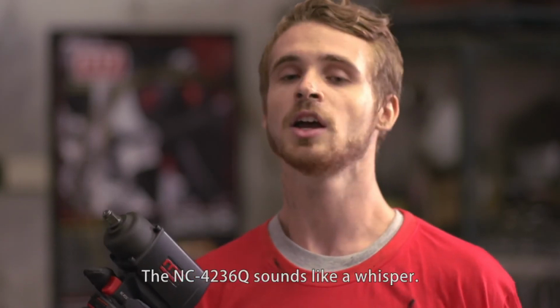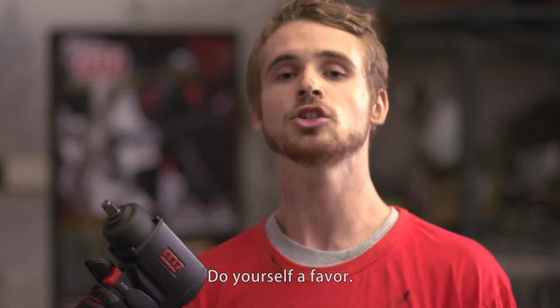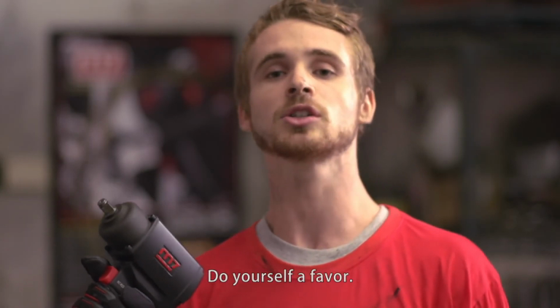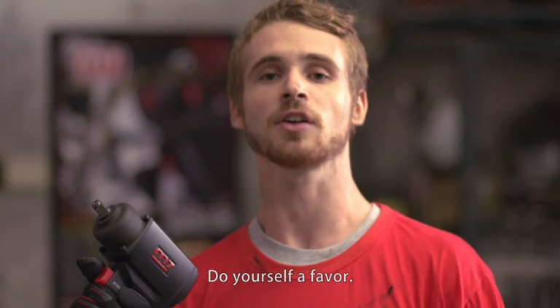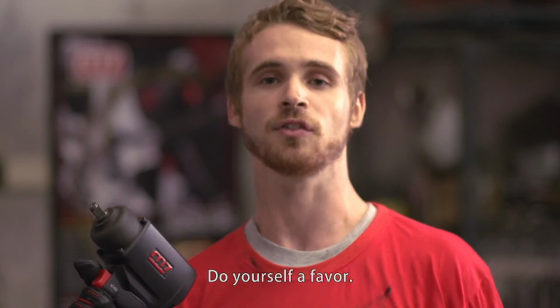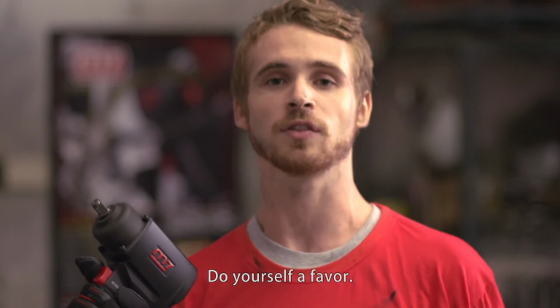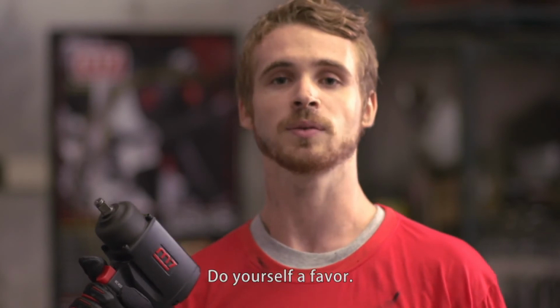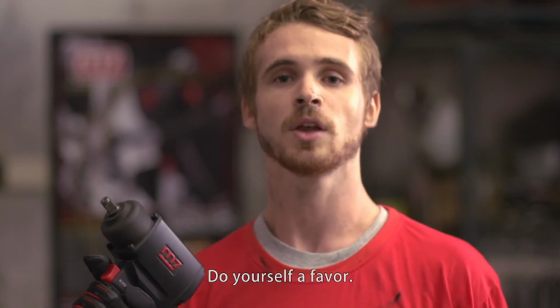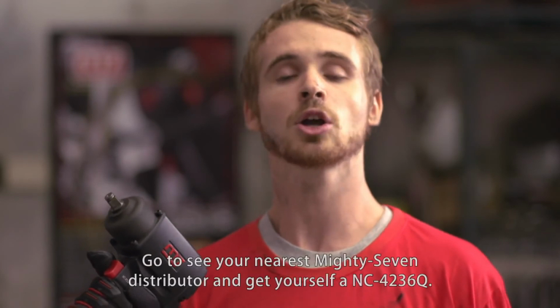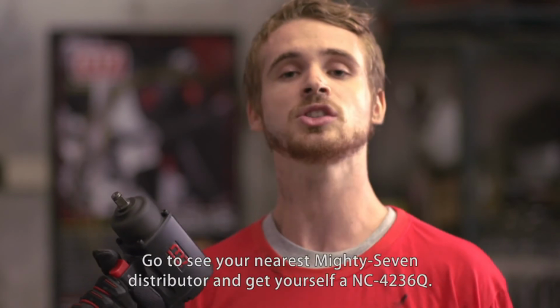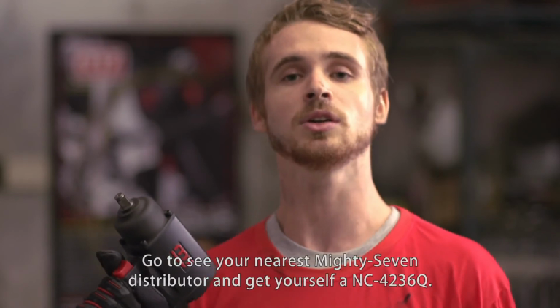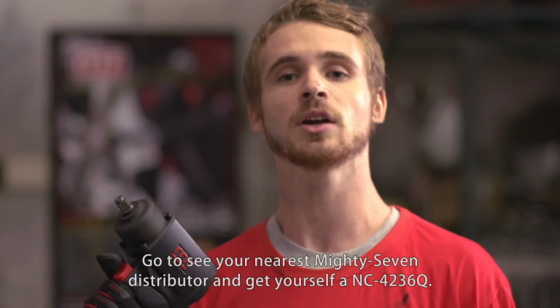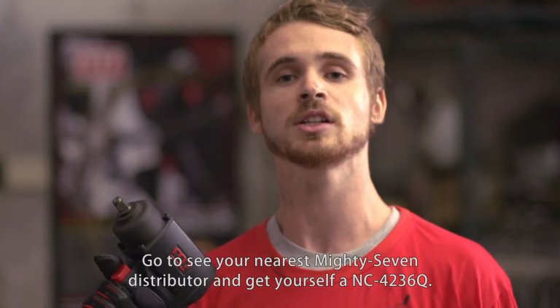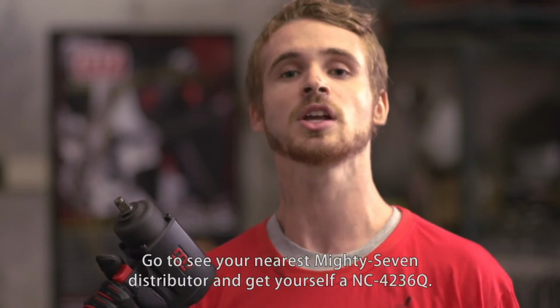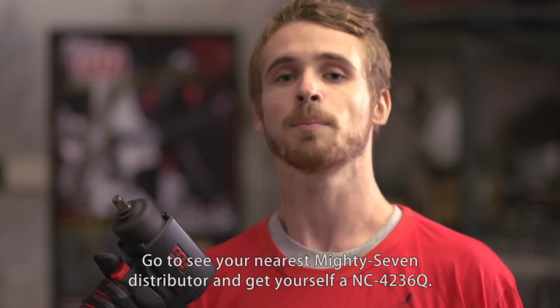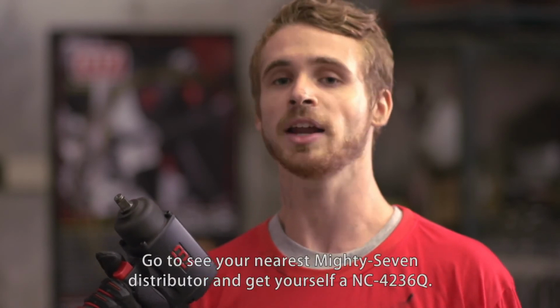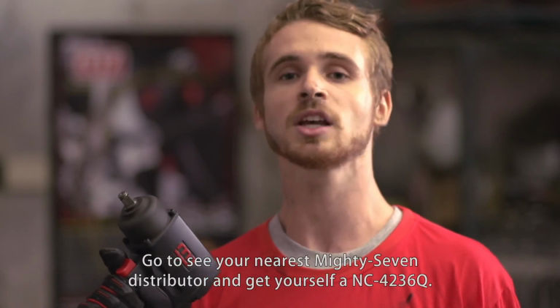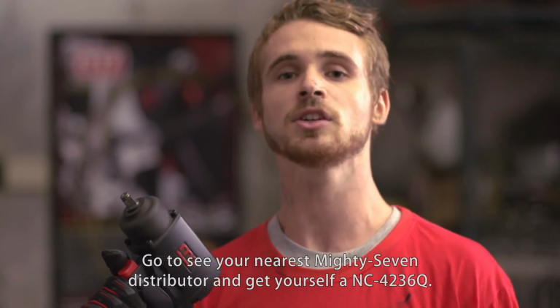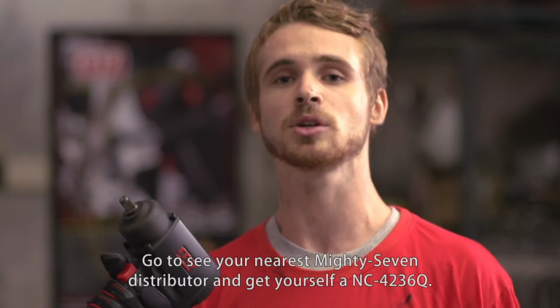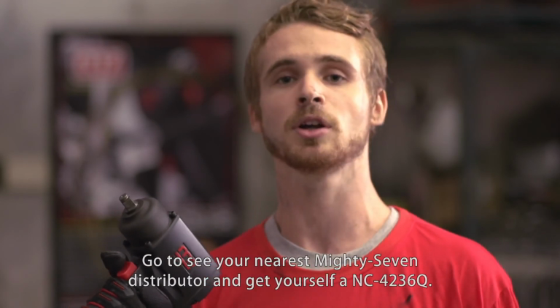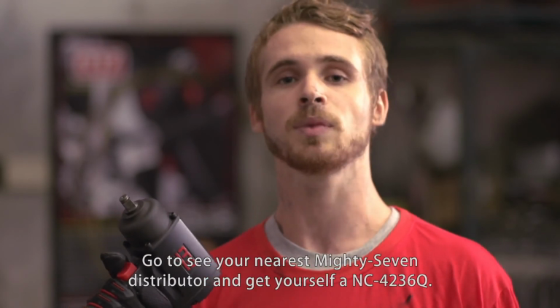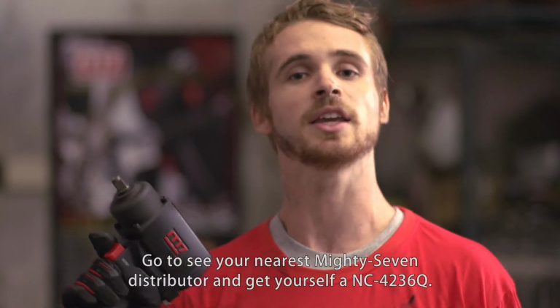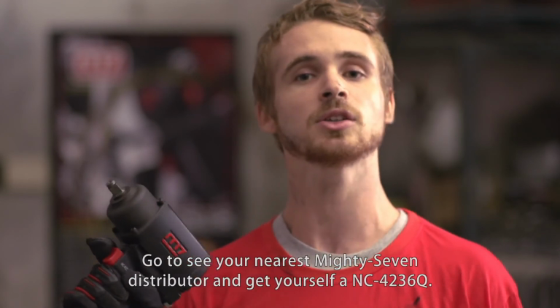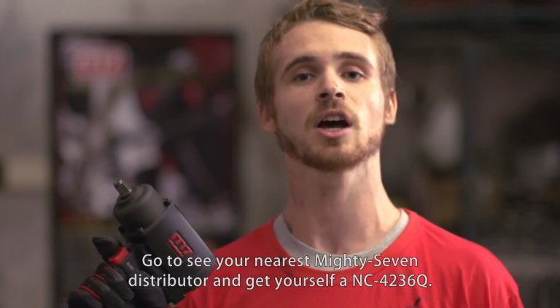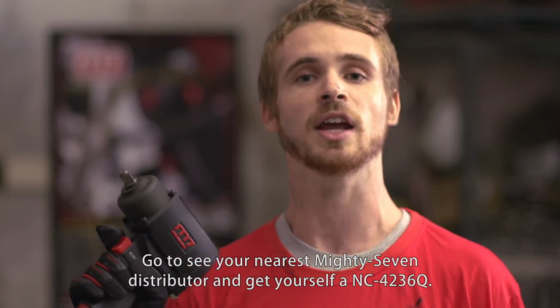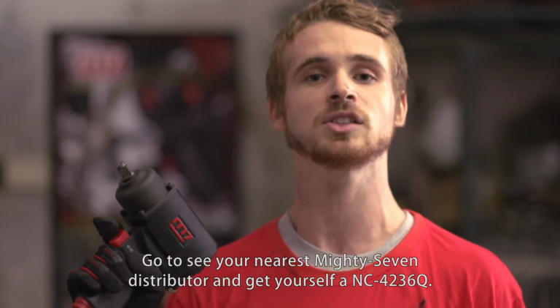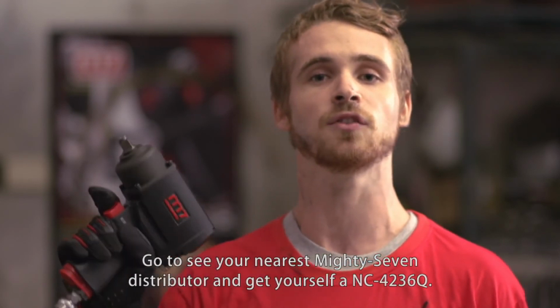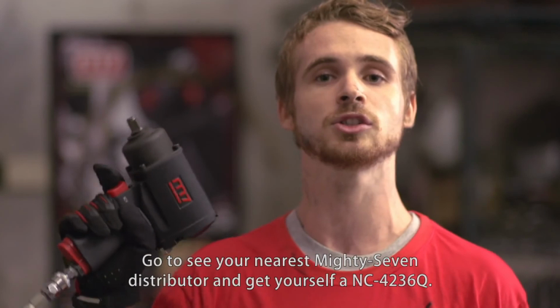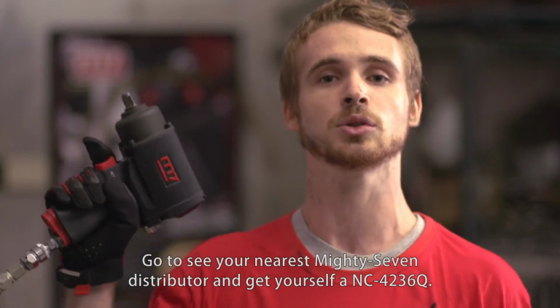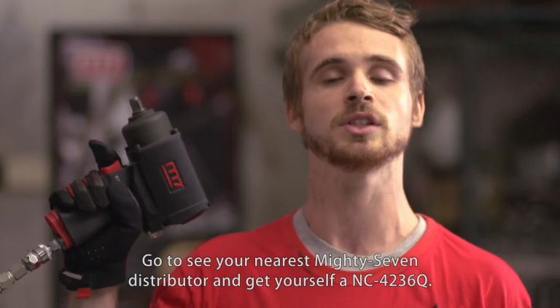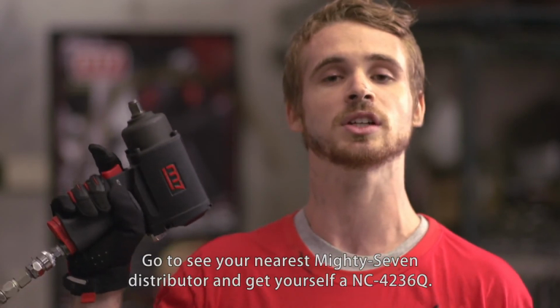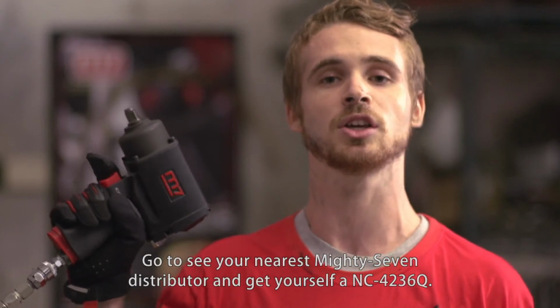Do yourself a favor. Go see your nearest Mighty7 distributor and get yourself an NC4236Q.